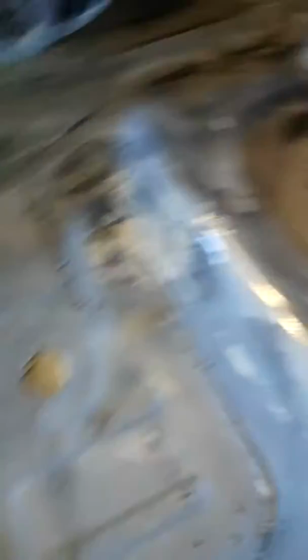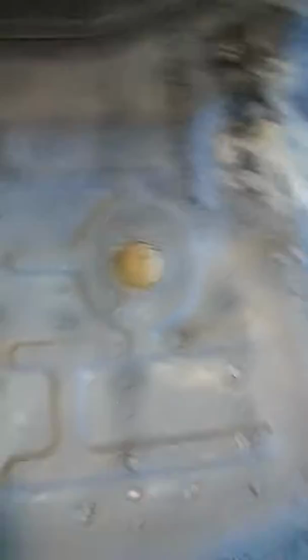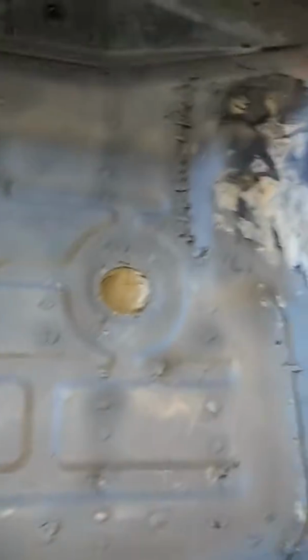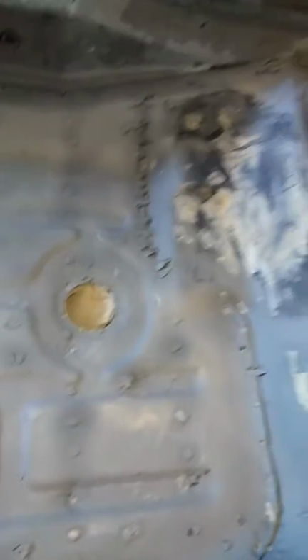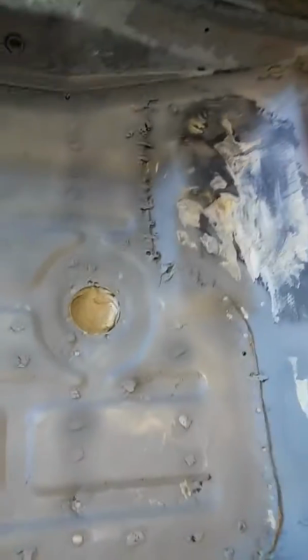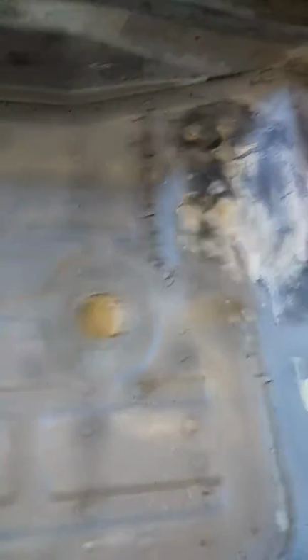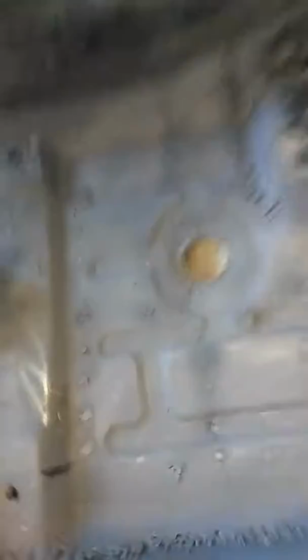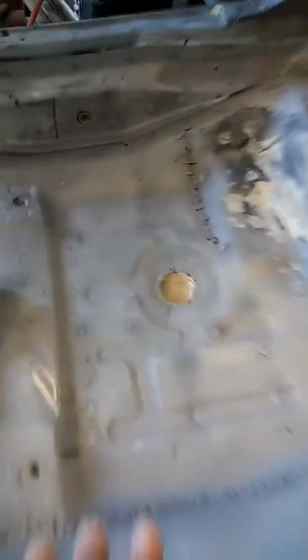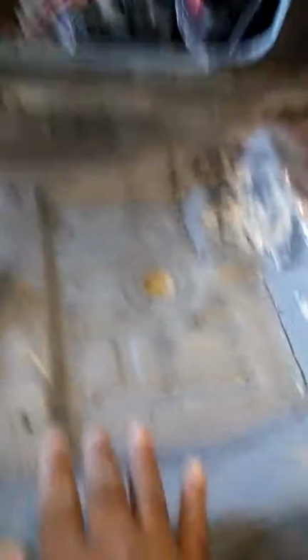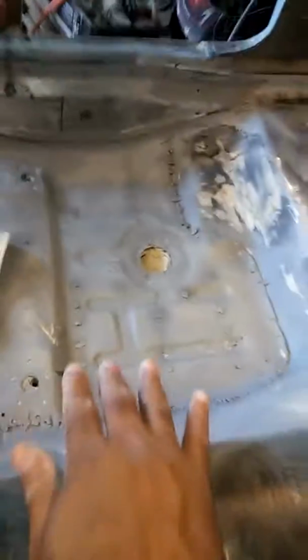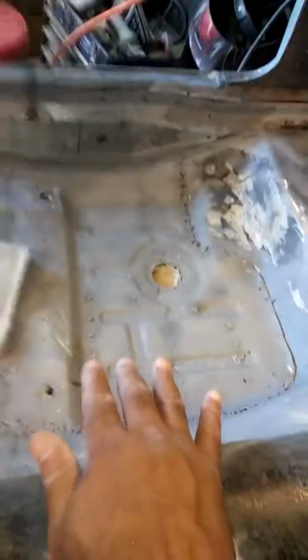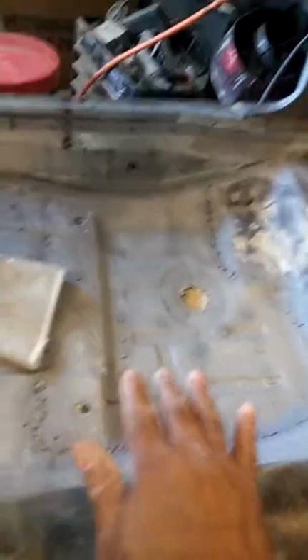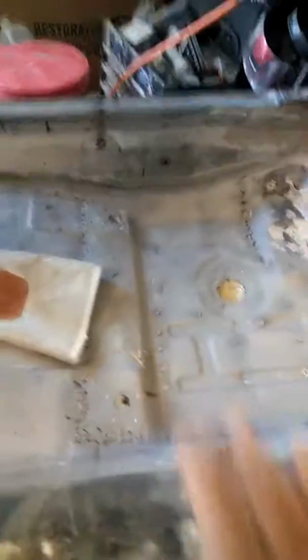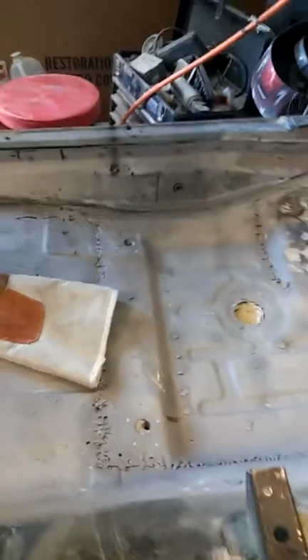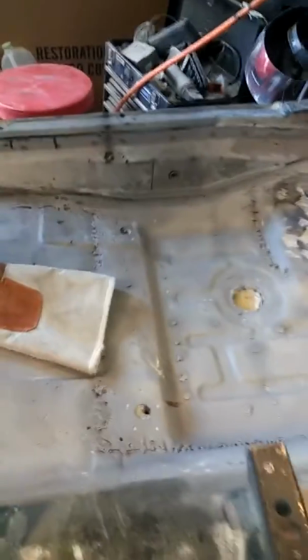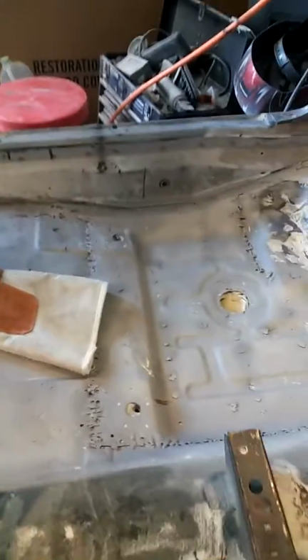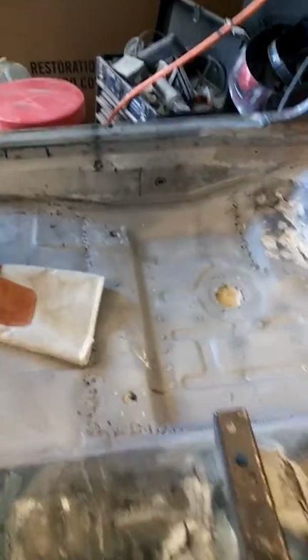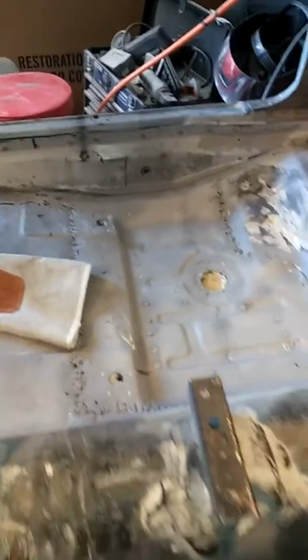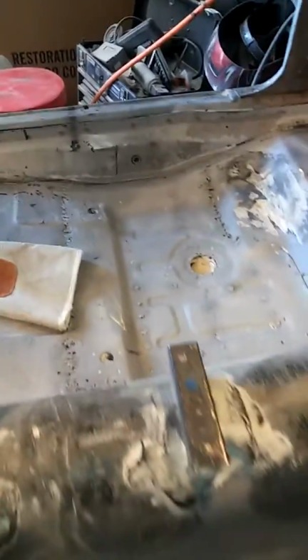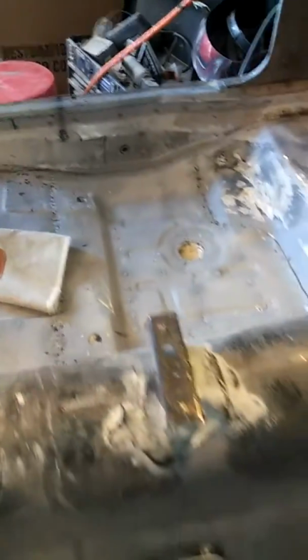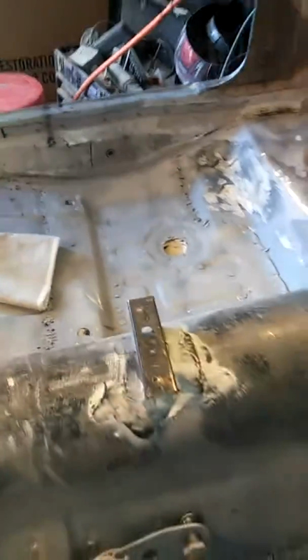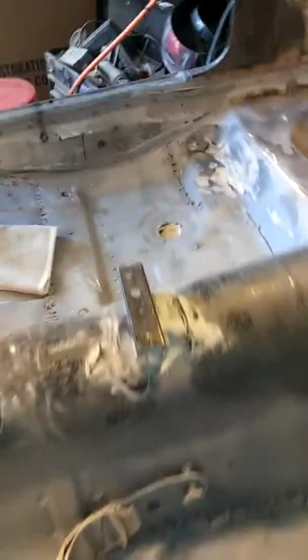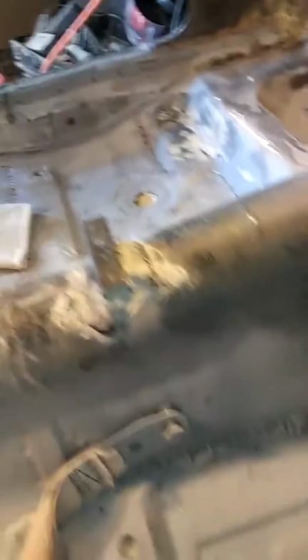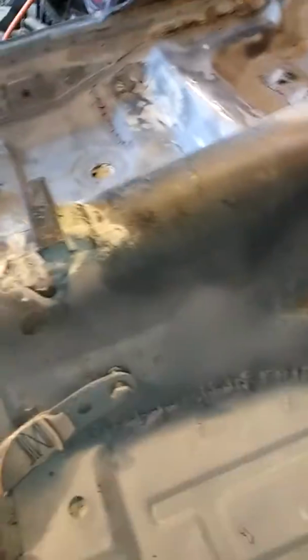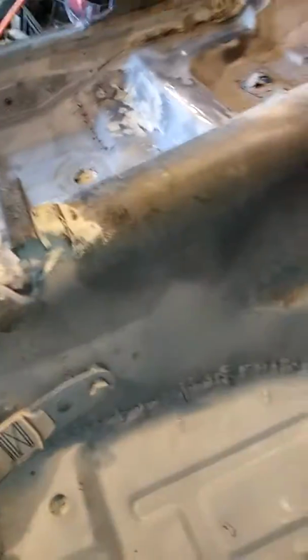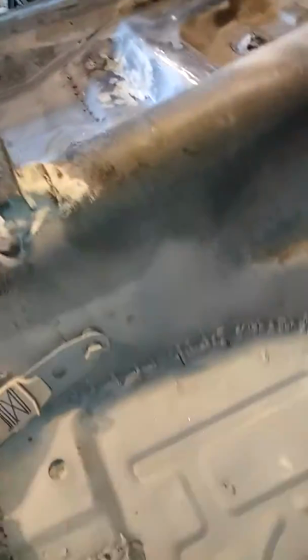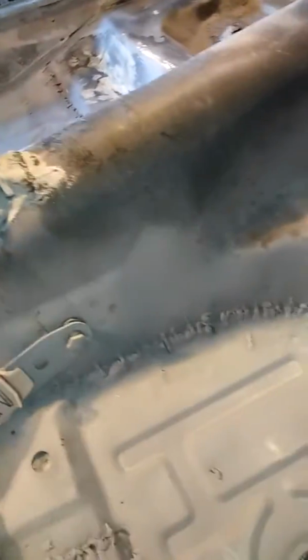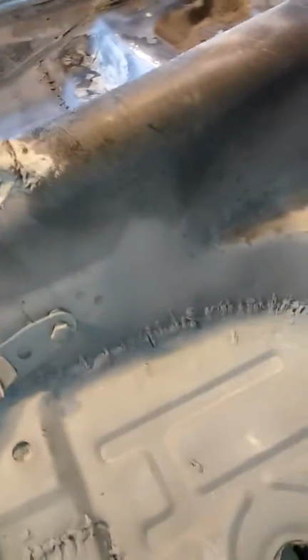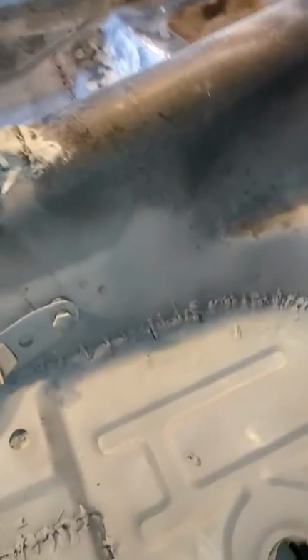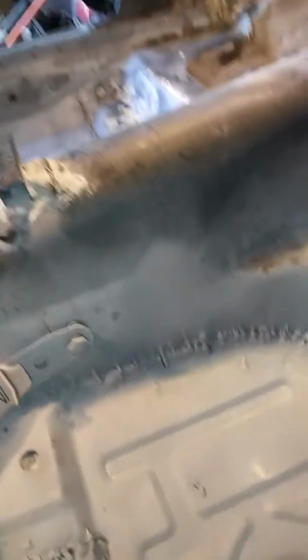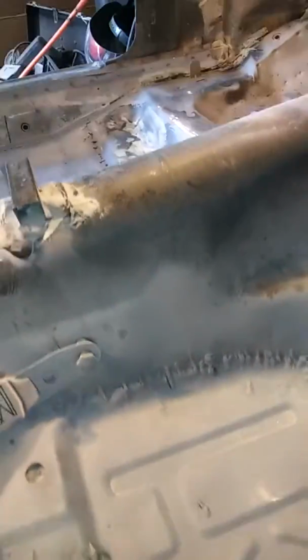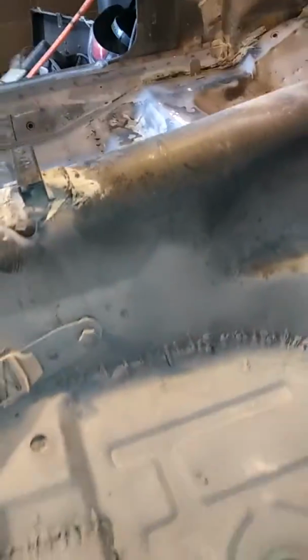I don't know what I'm going to do with that back section, but I'm not doing that today. Today, I'm going to do these welds. I want to give you an update — 1970 Pontiac Firebird.